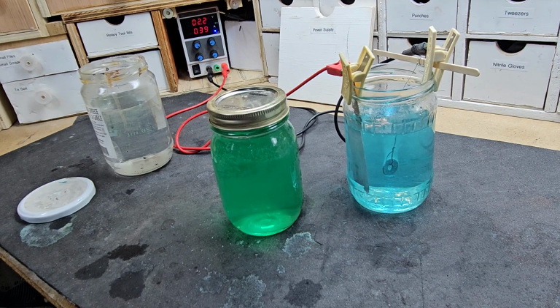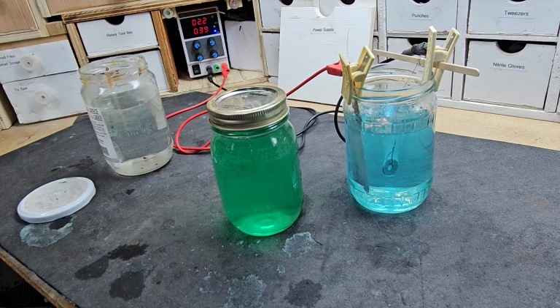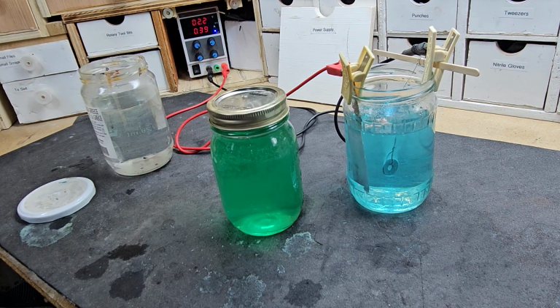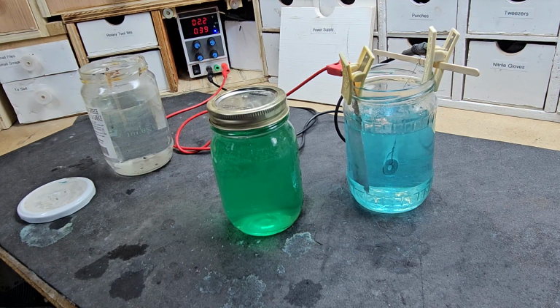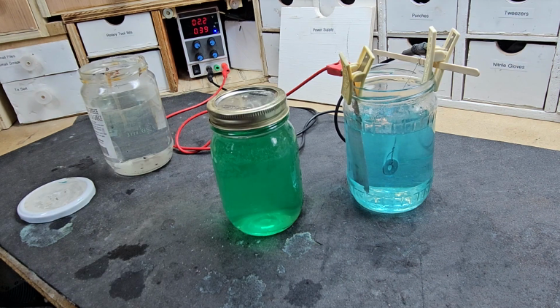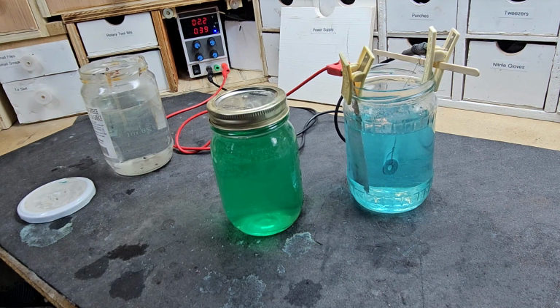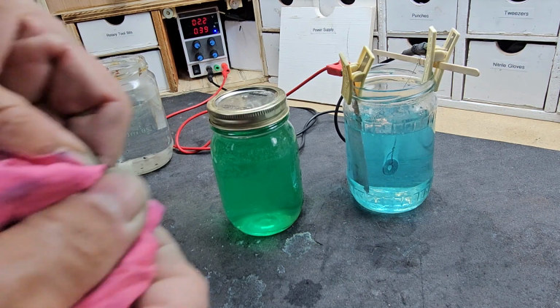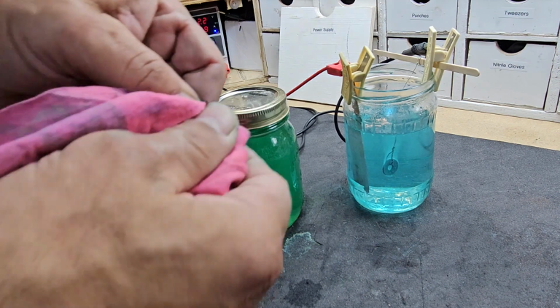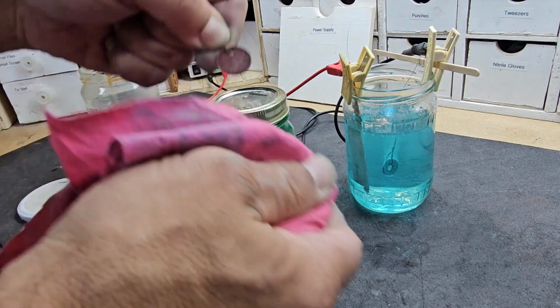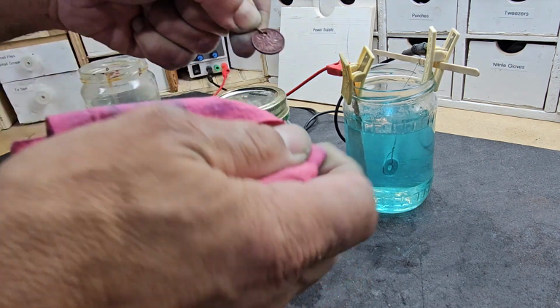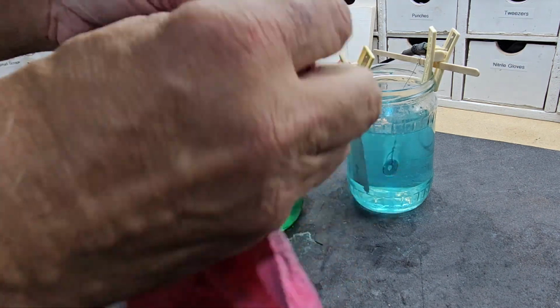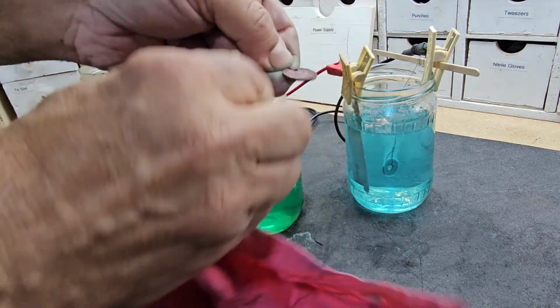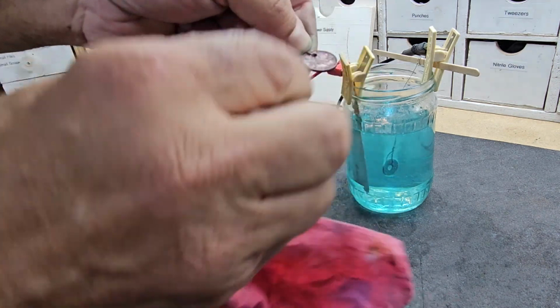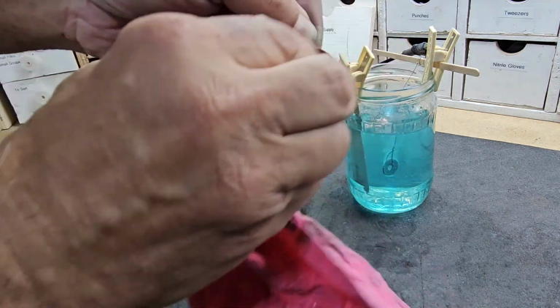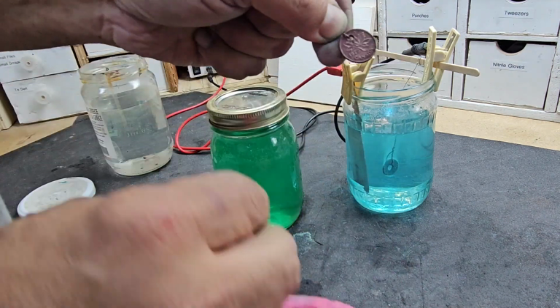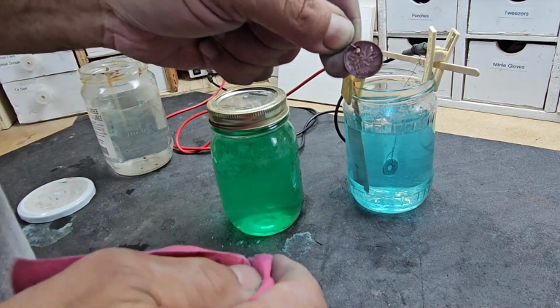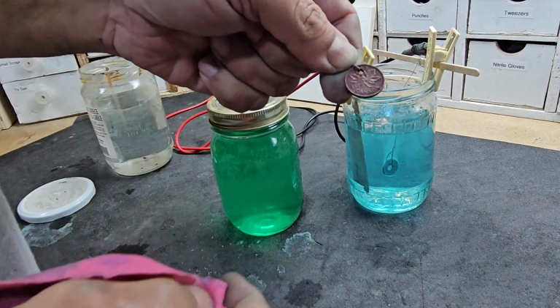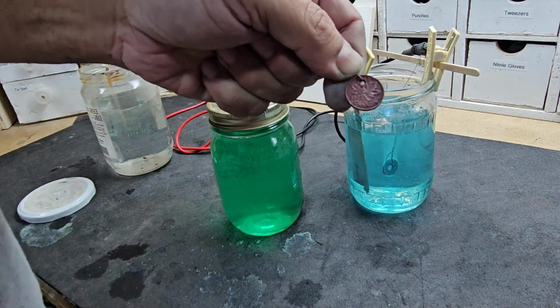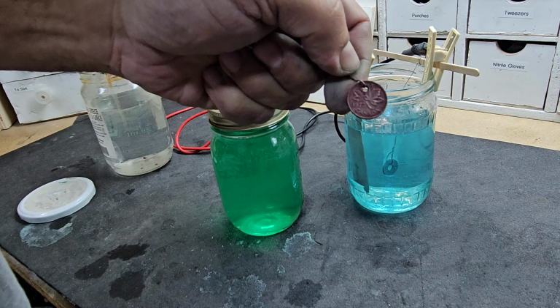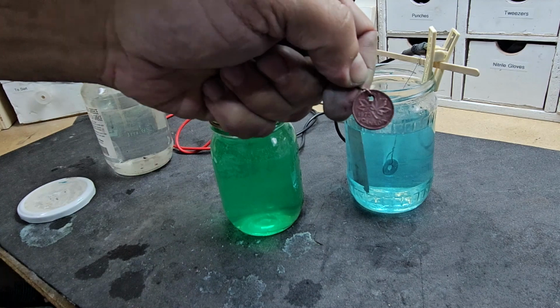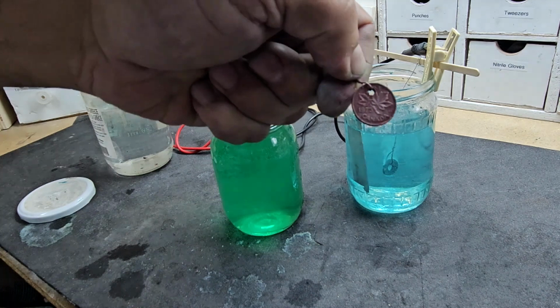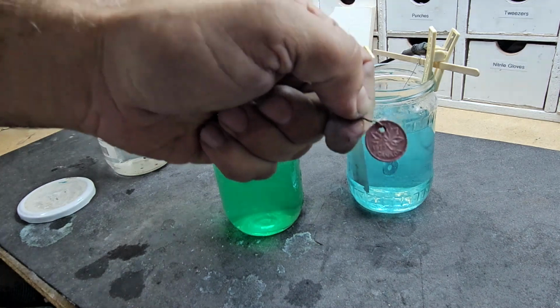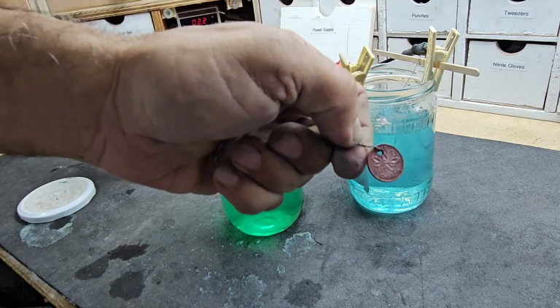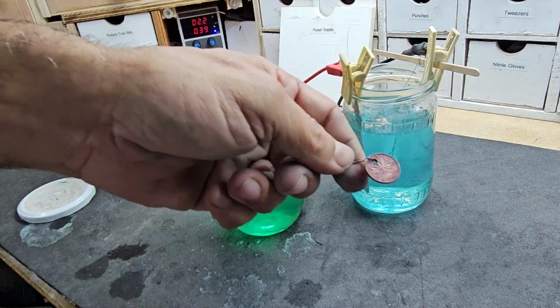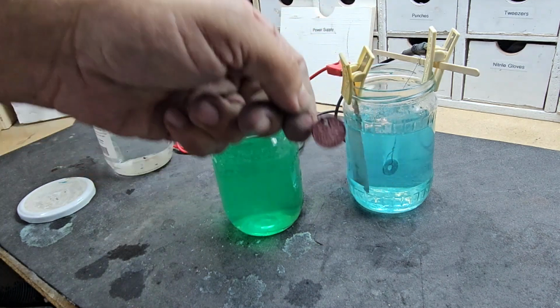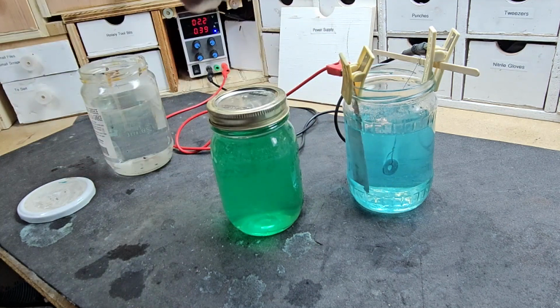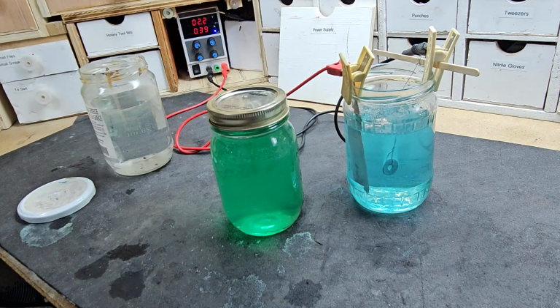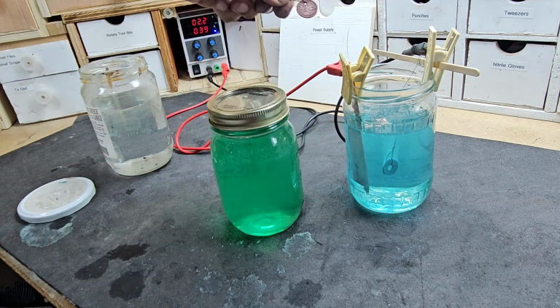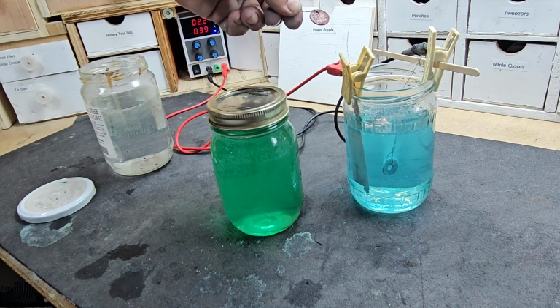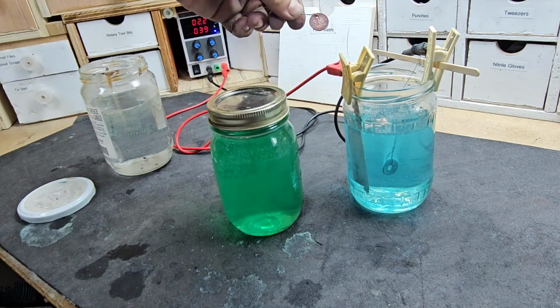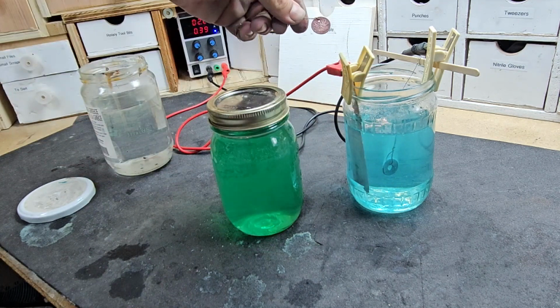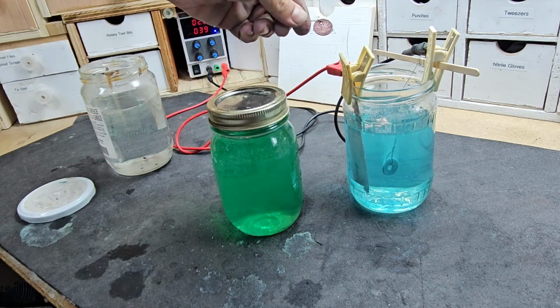Moment of truth — let's take a check. After 15 minutes you're not going to have a thick coating; you'd want an hour or so for a thicker coating. But that's nickel coated — it ain't copper anymore, folks, it is nickel. All right, let's go back to copper. We put it in the copper electrolyte with a copper anode, turned to the side, powered it on at greater than 500 milliamps and 2.5 volts. 15 minutes later — there you have it: took a copper penny, turned it to nickel, turned it back to copper.